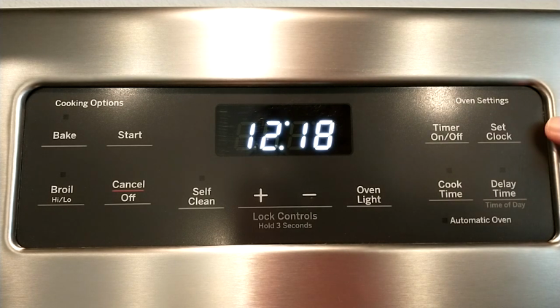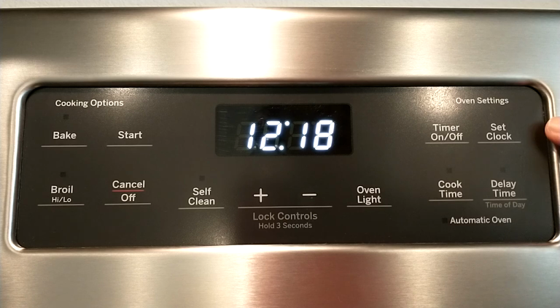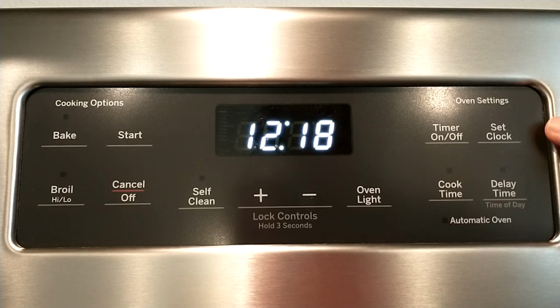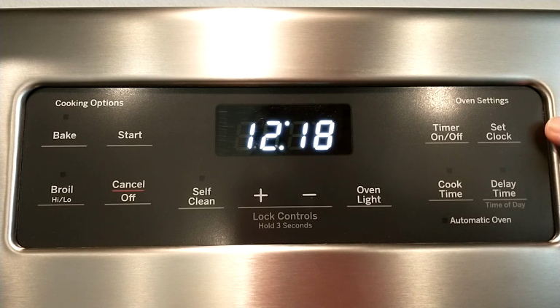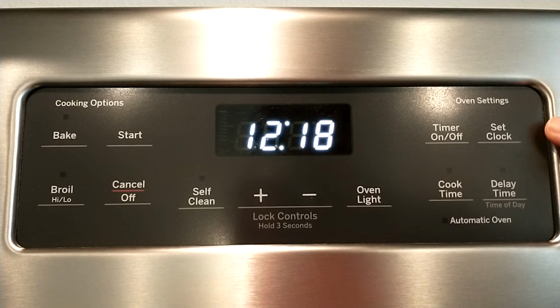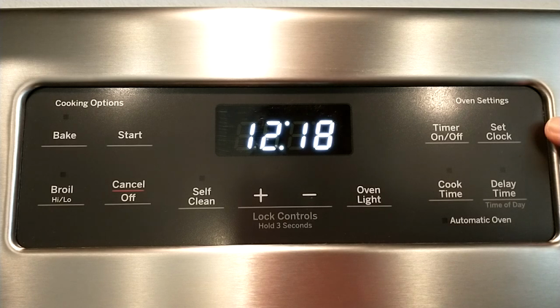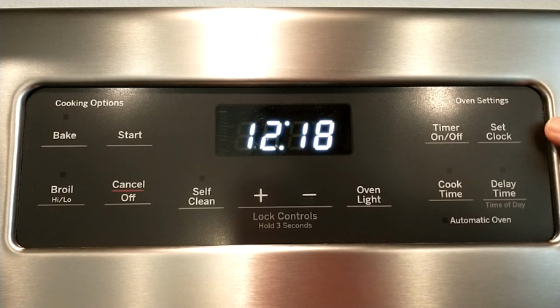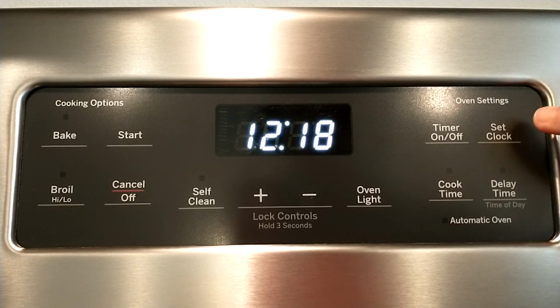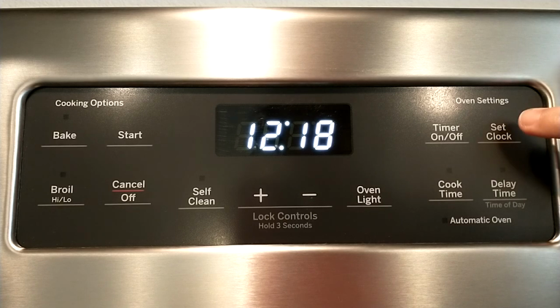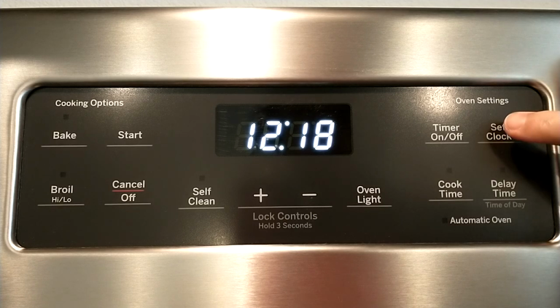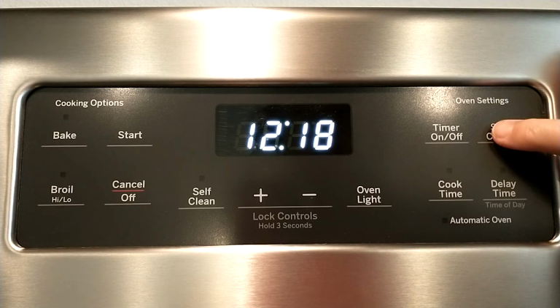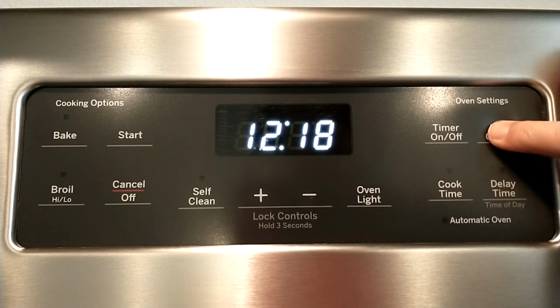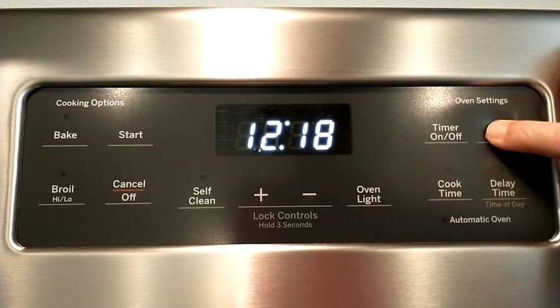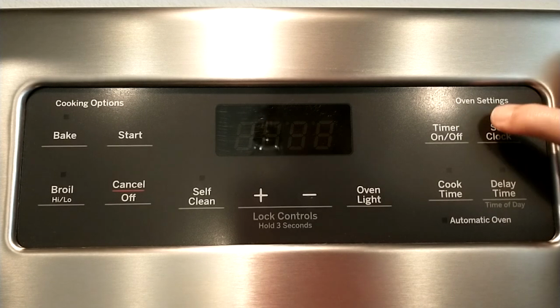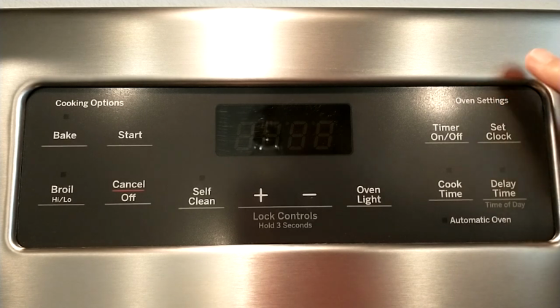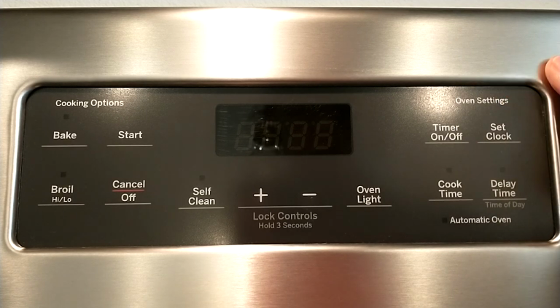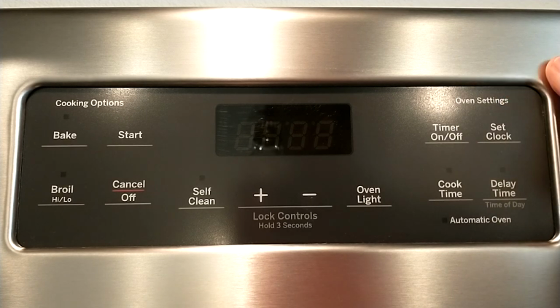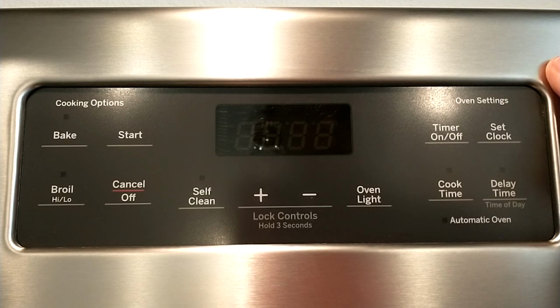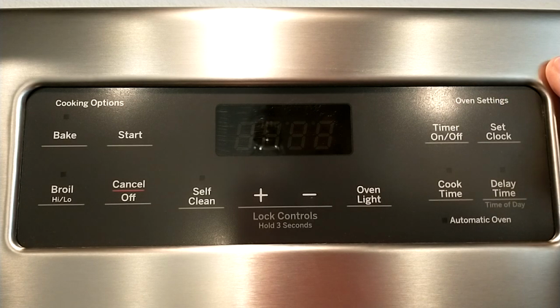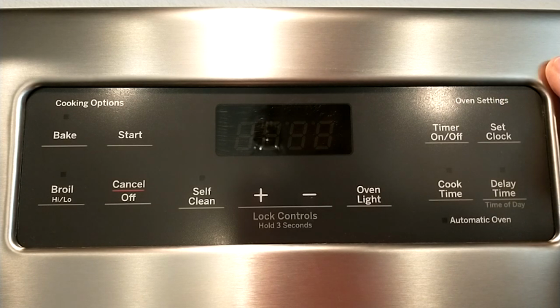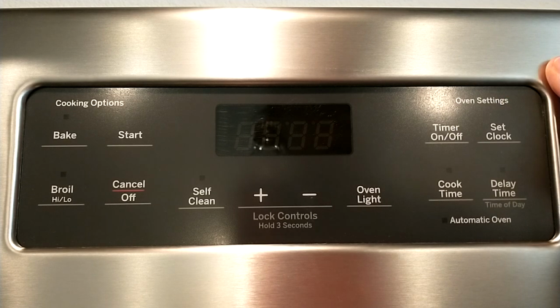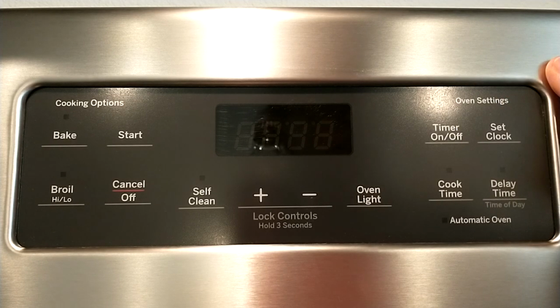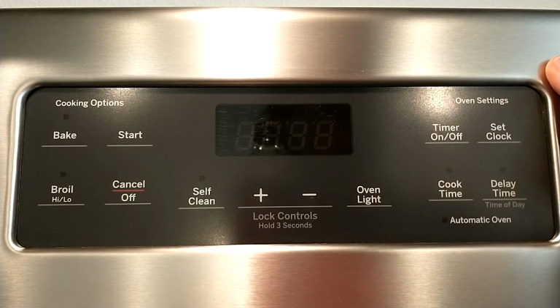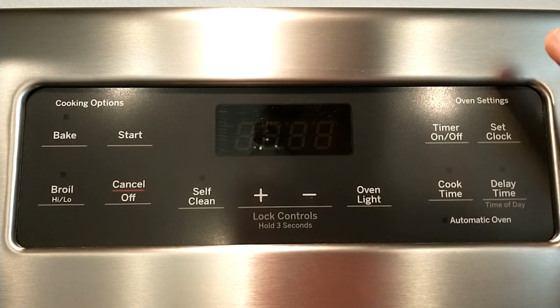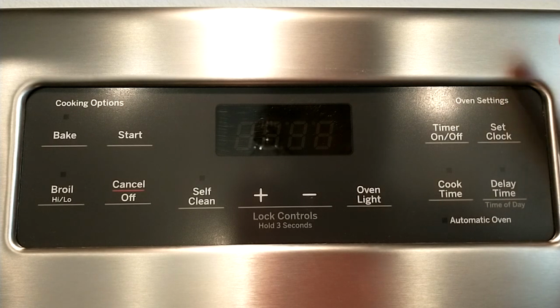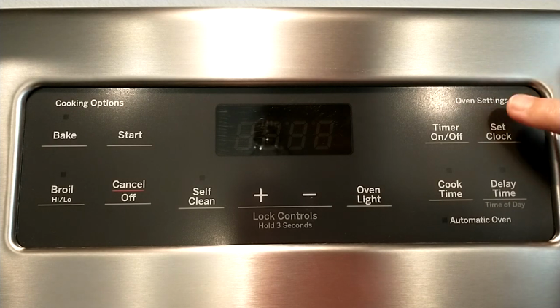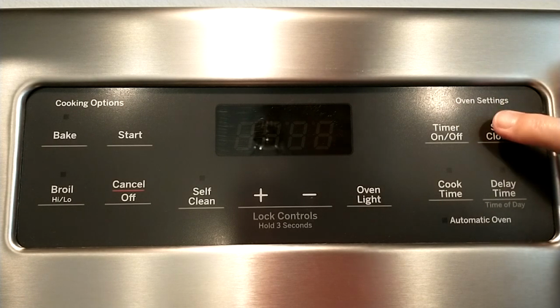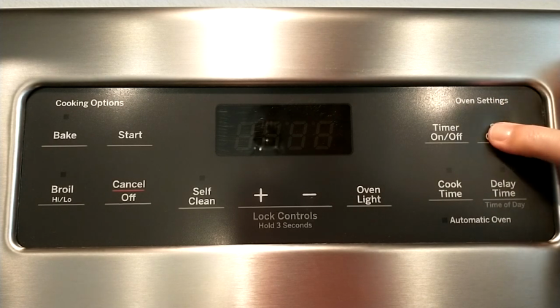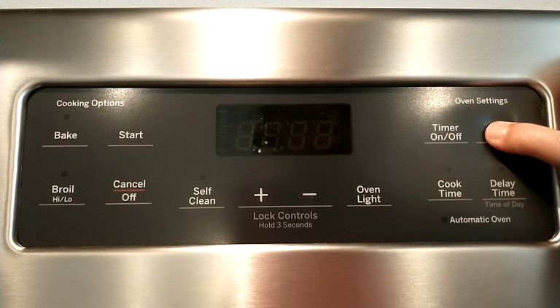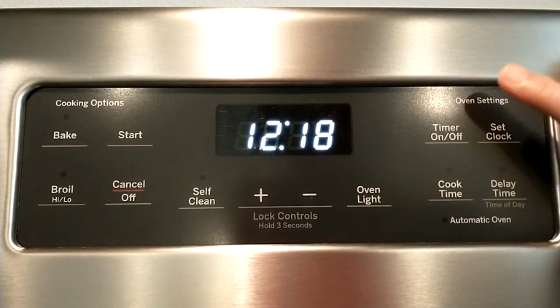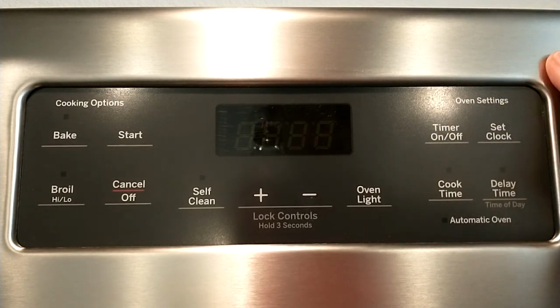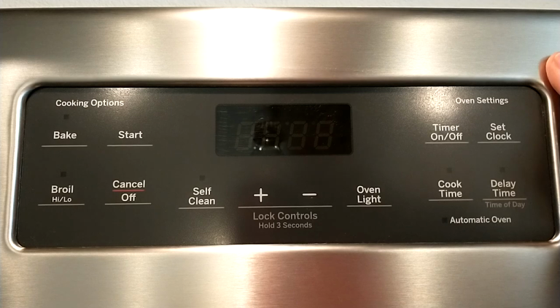To change the time, press Set Clock. If it goes dead, just press it again.